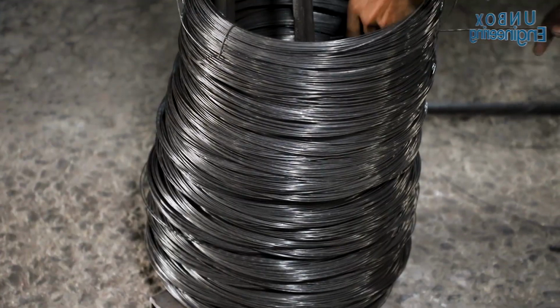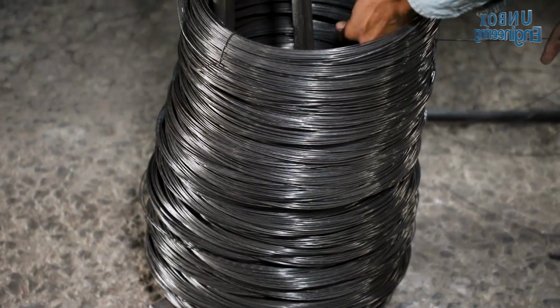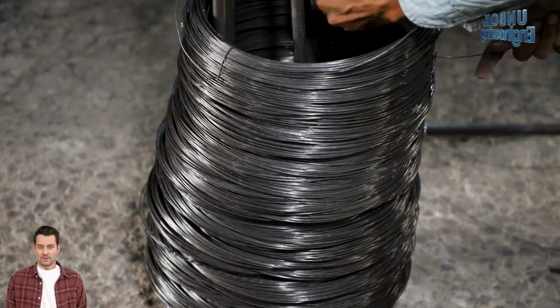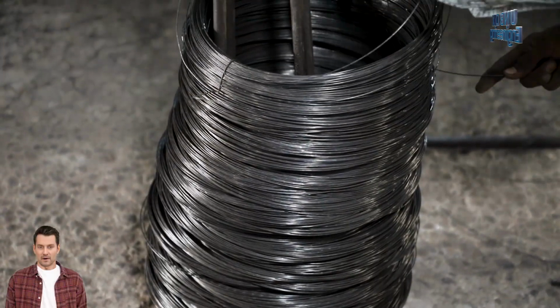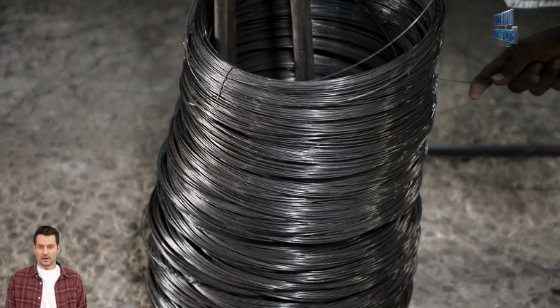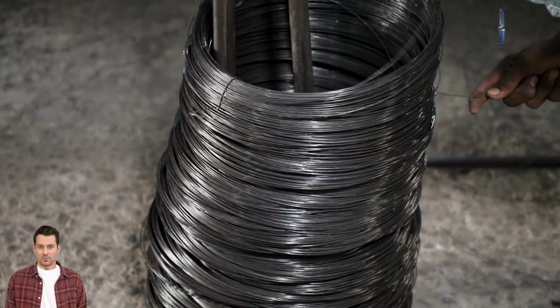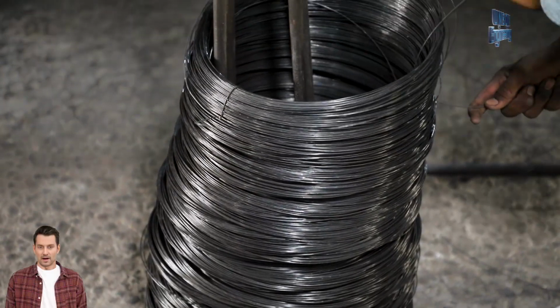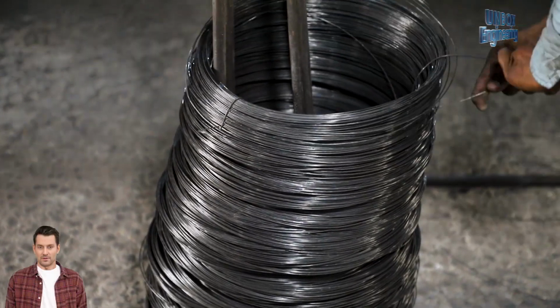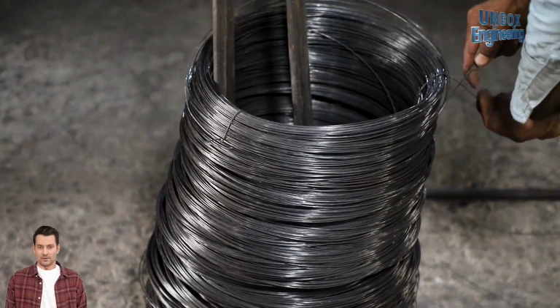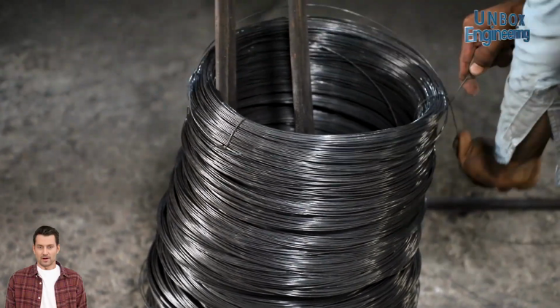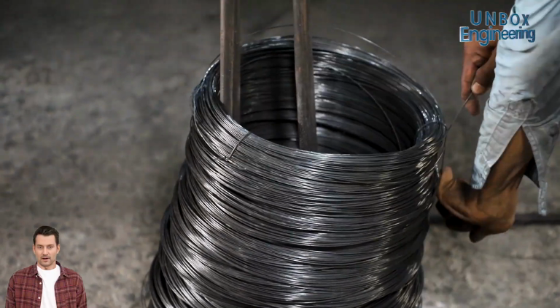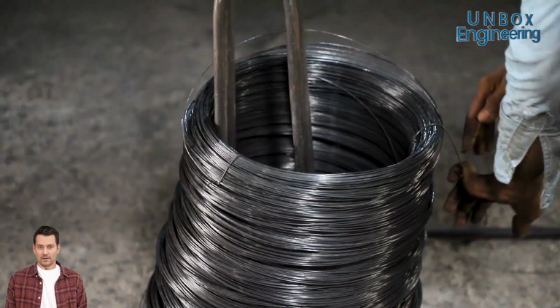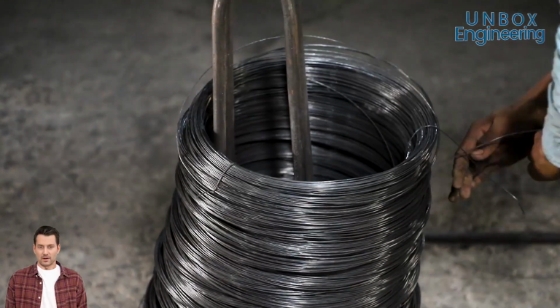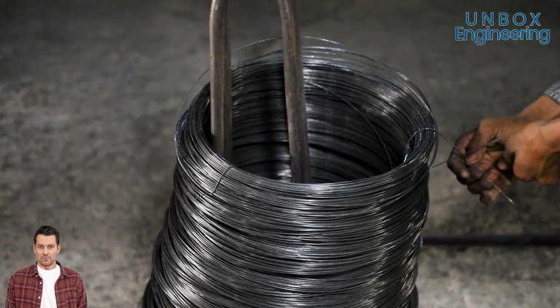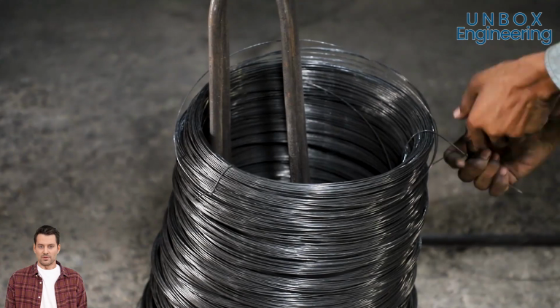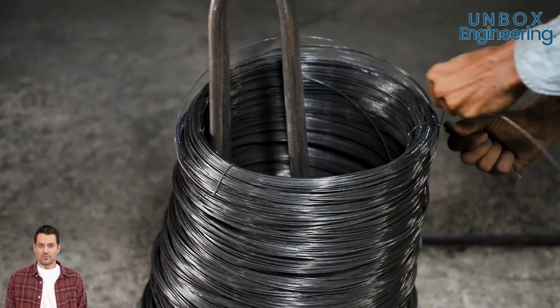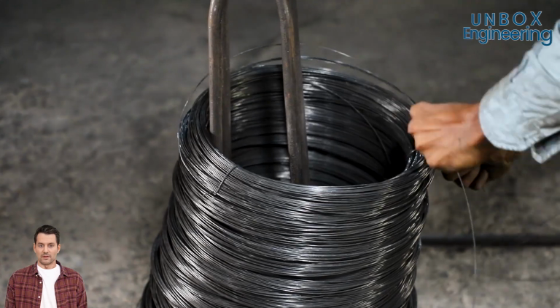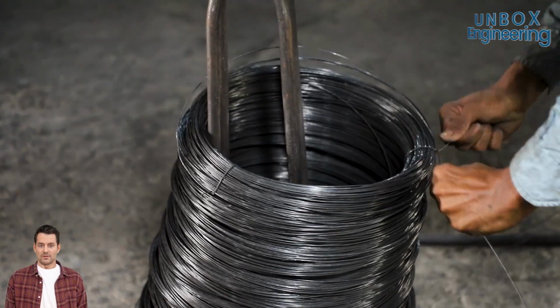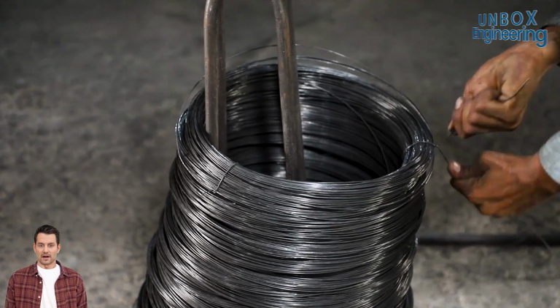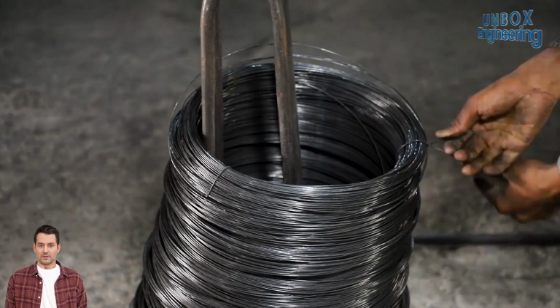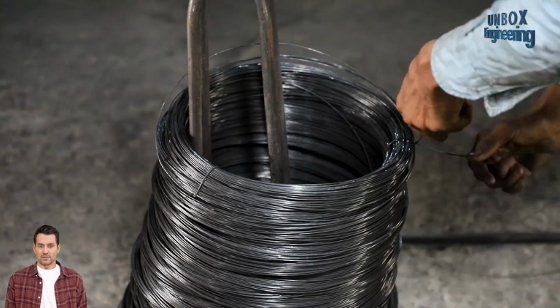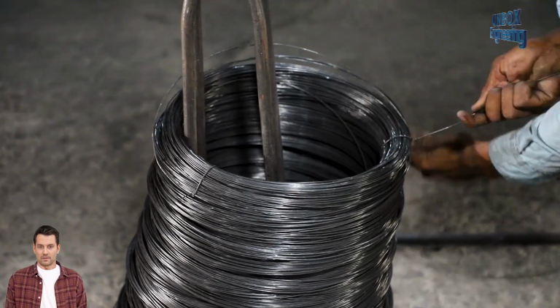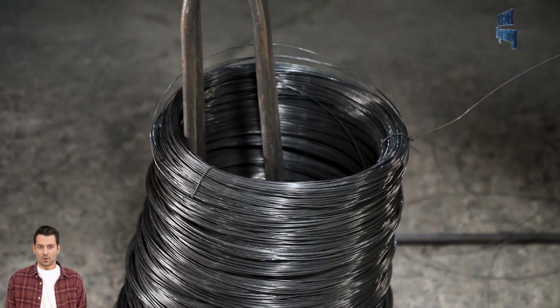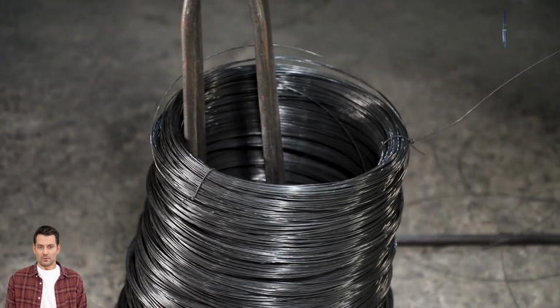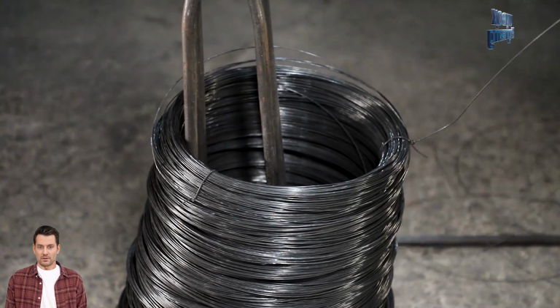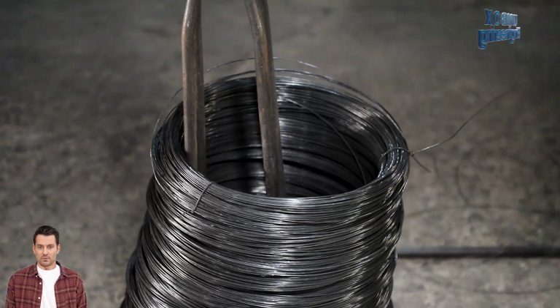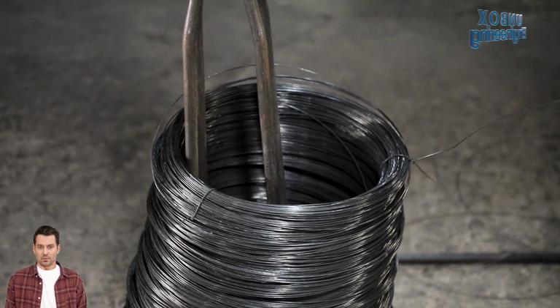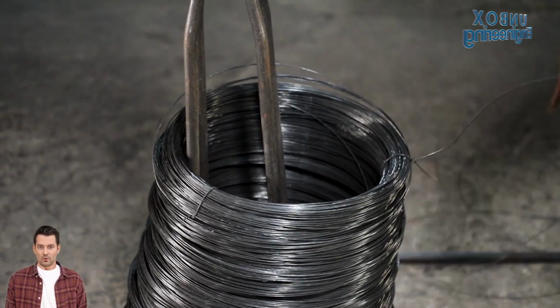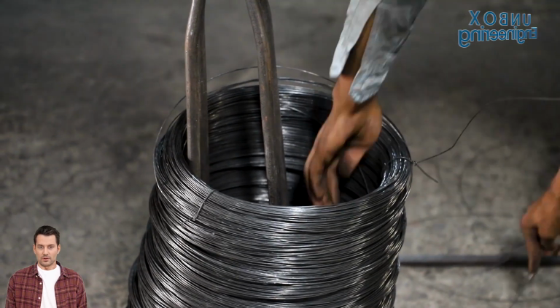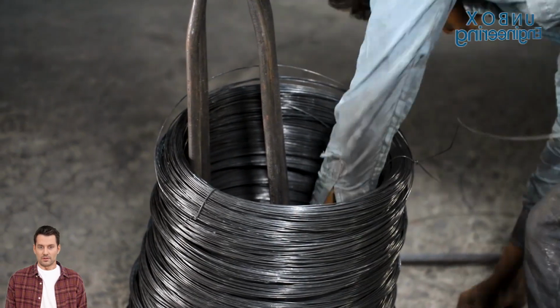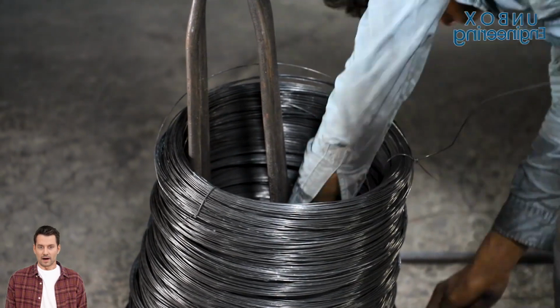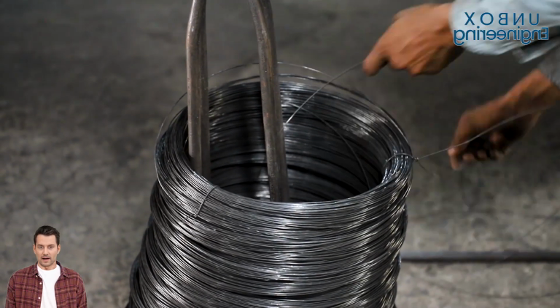Now these wires are cut into prescribed sizes, rolled into rolls and tied.